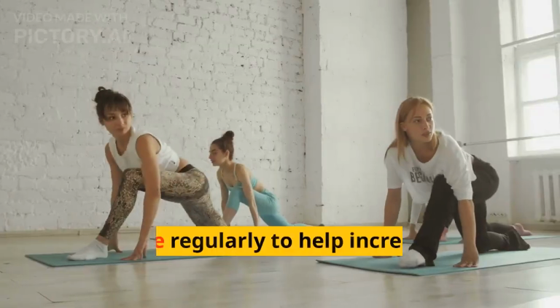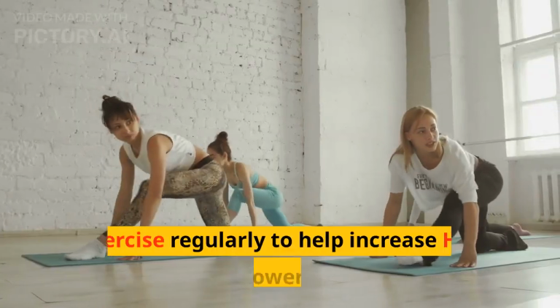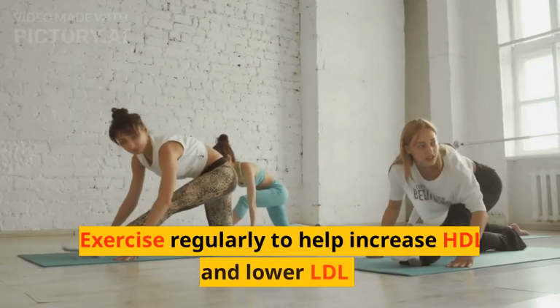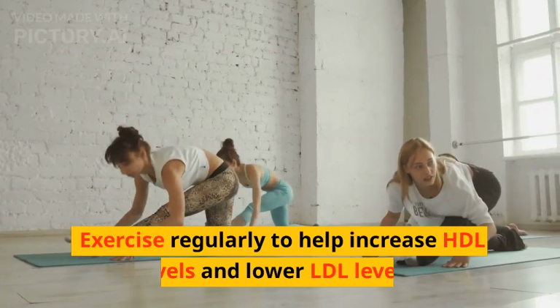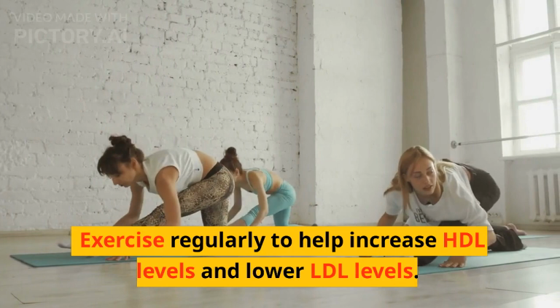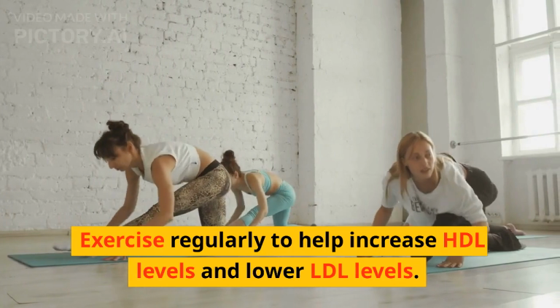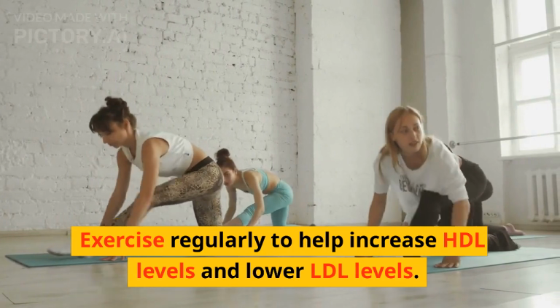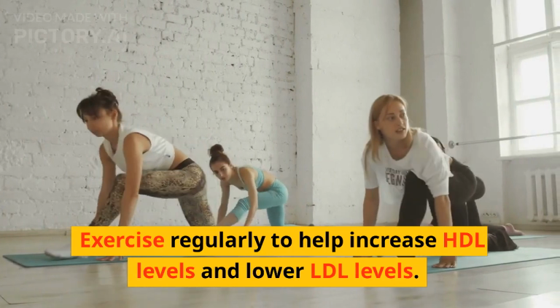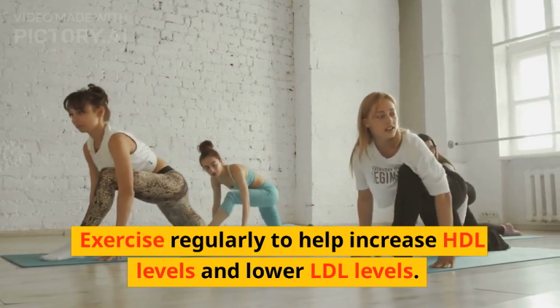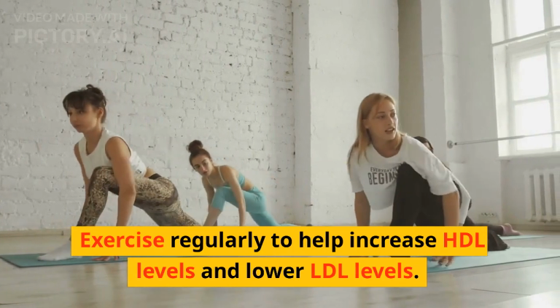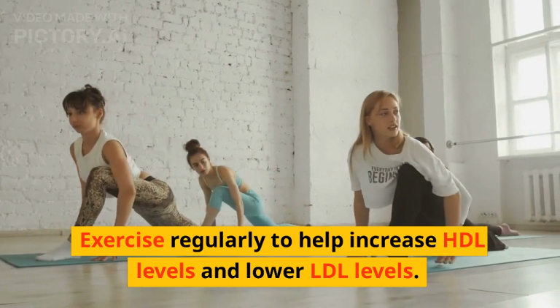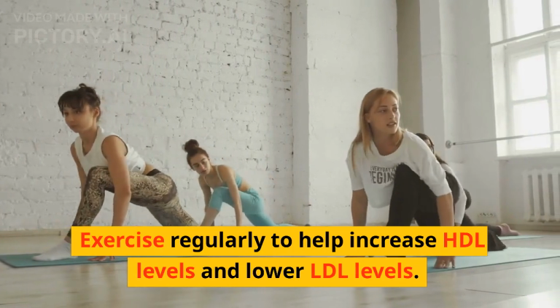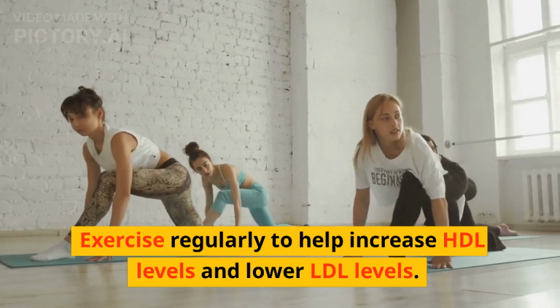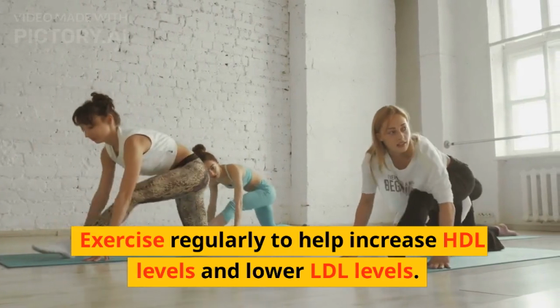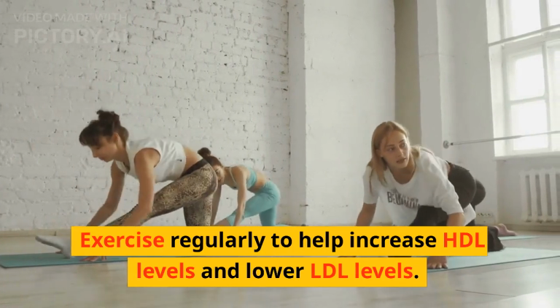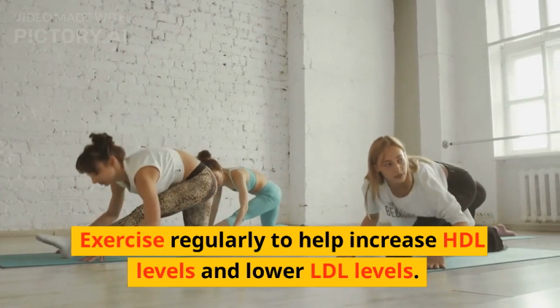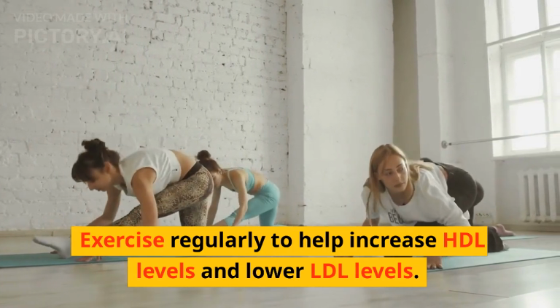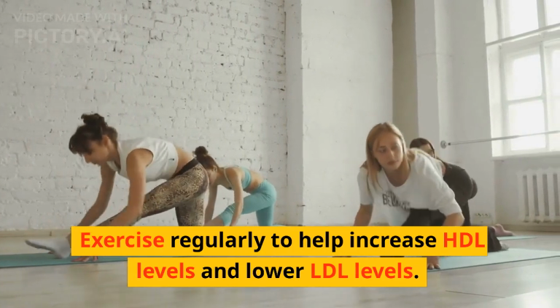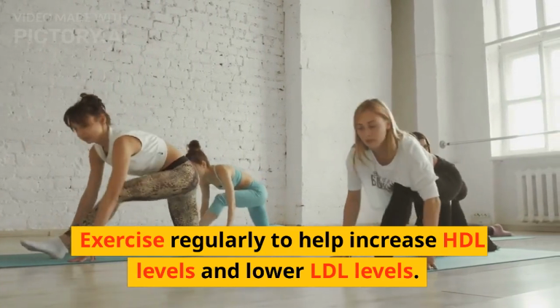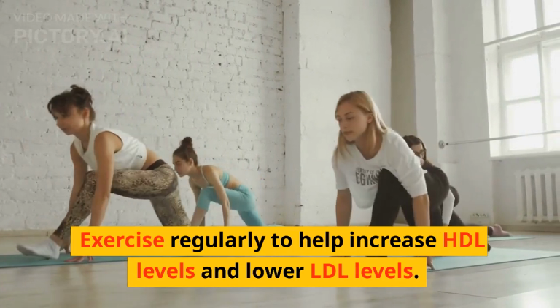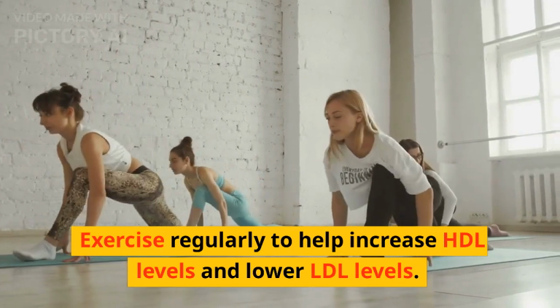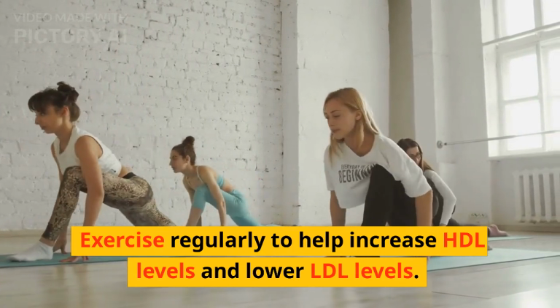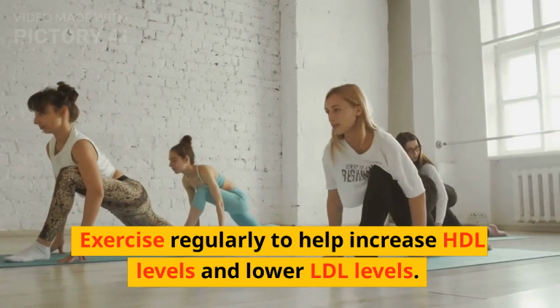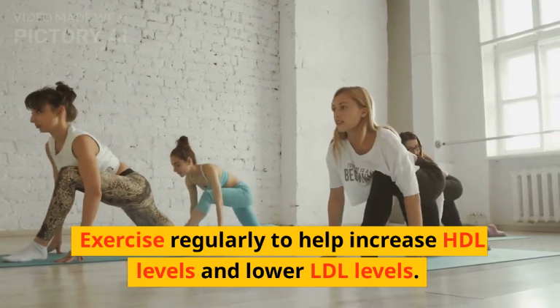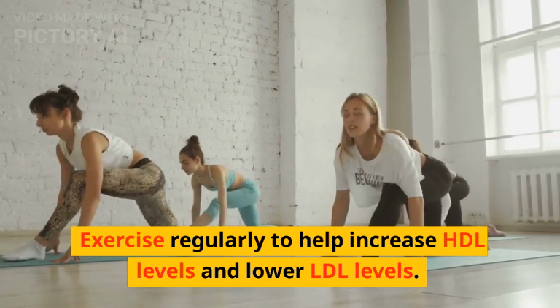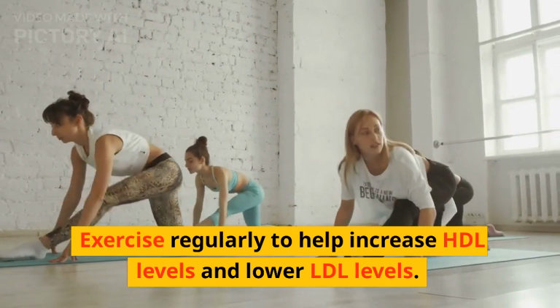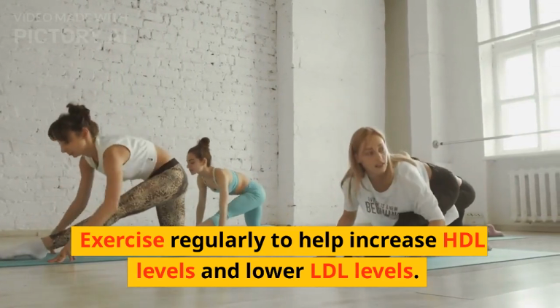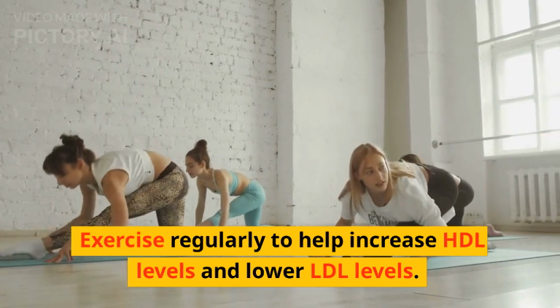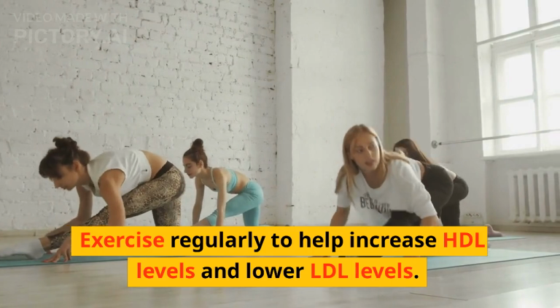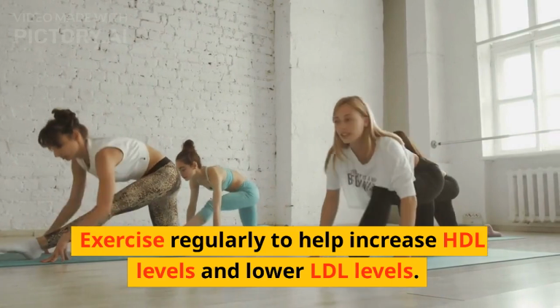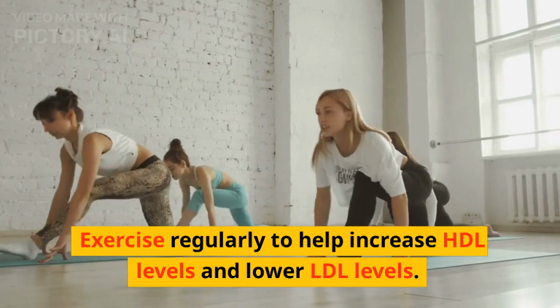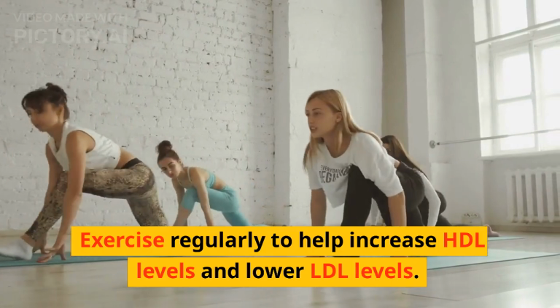2. Exercise regularly to help increase HDL levels and lower LDL levels.